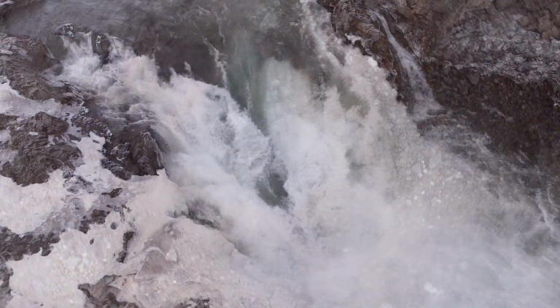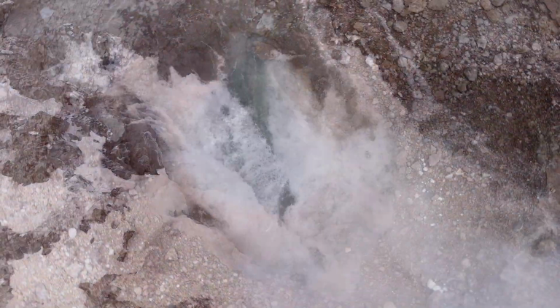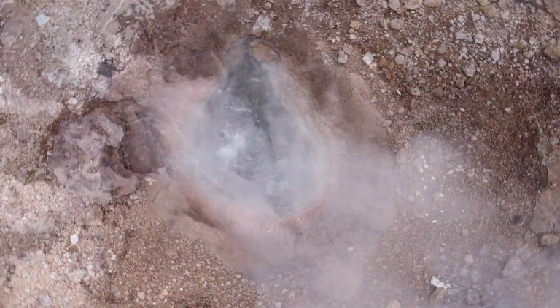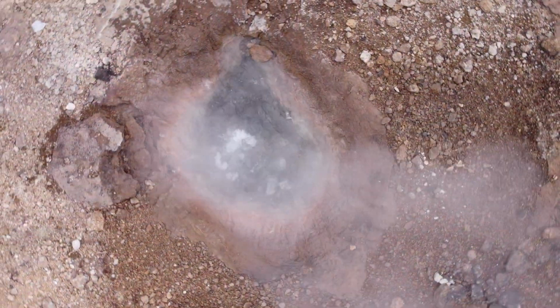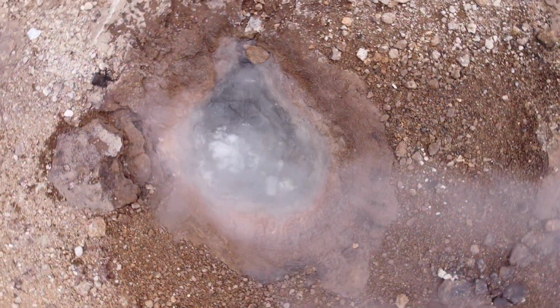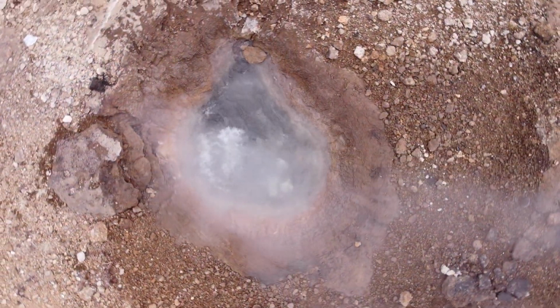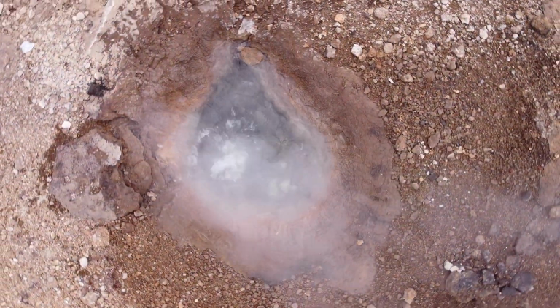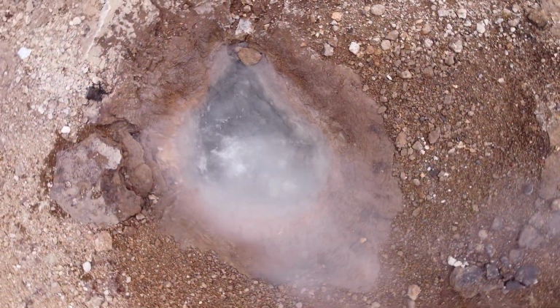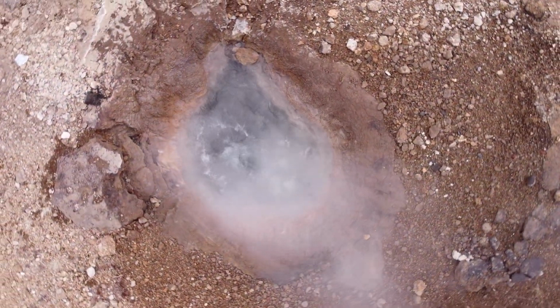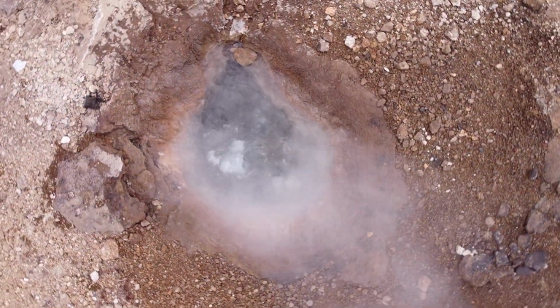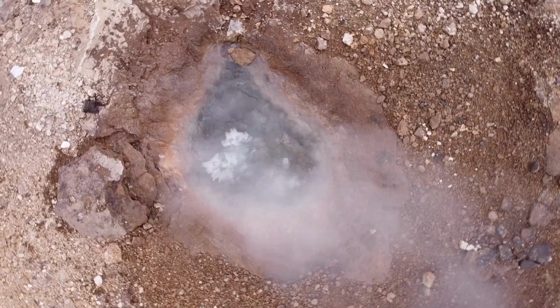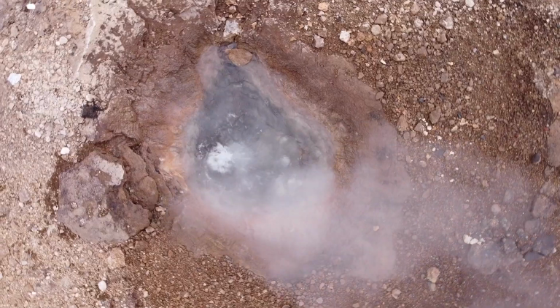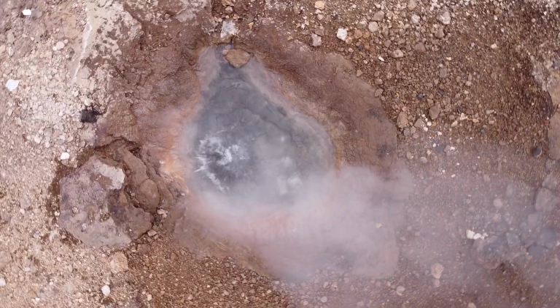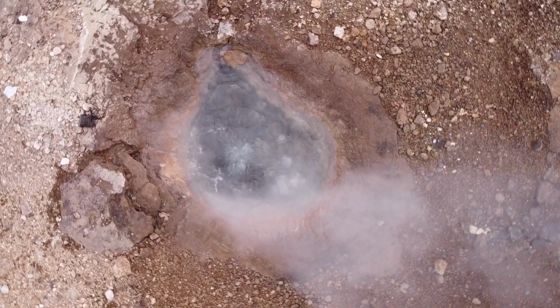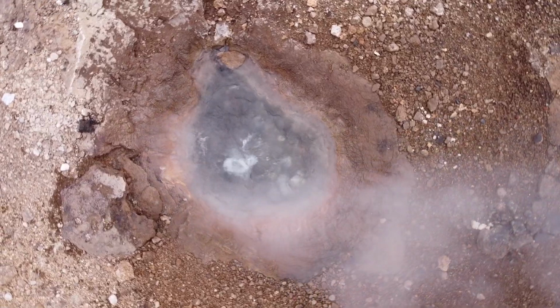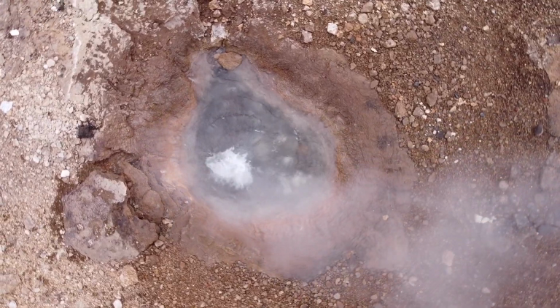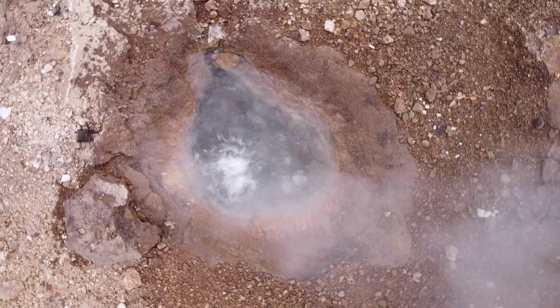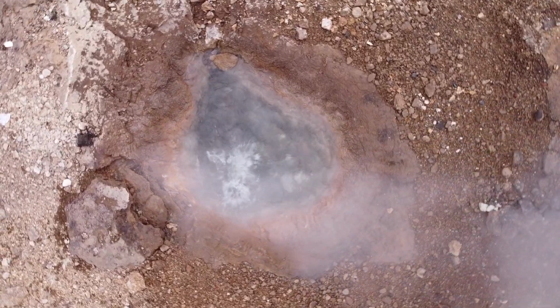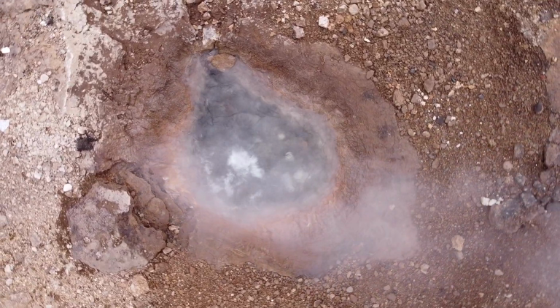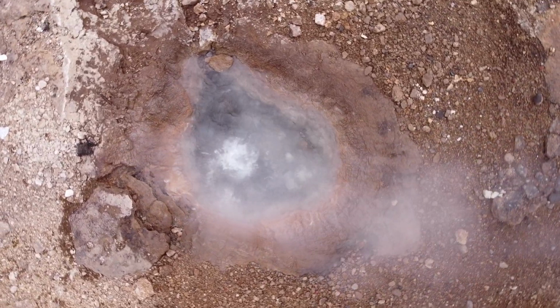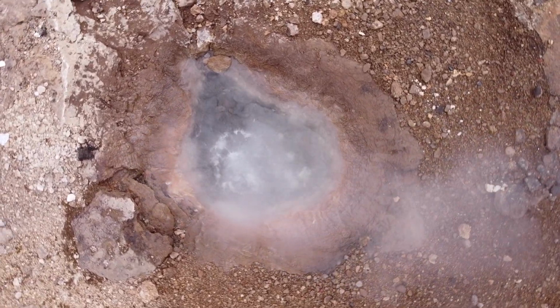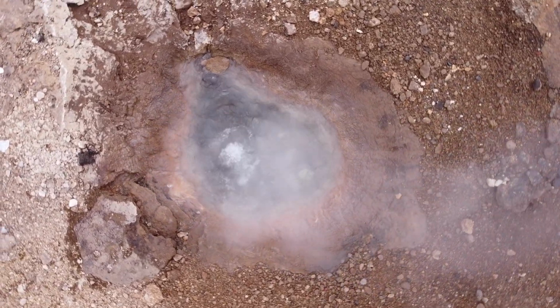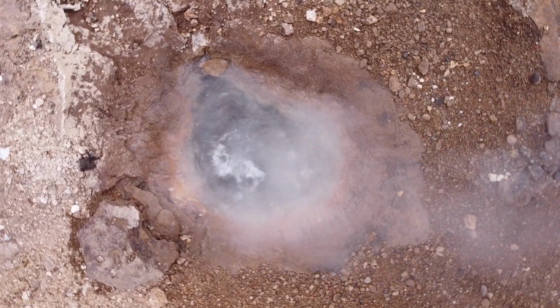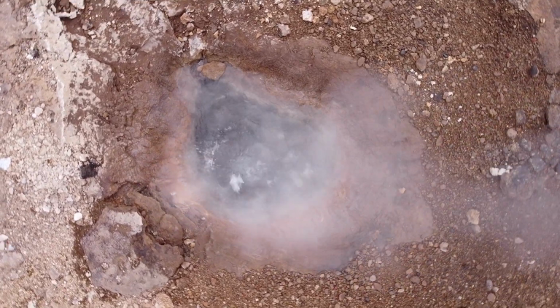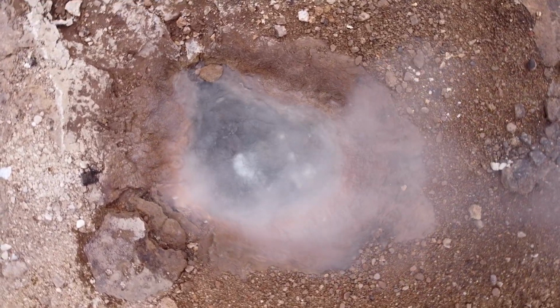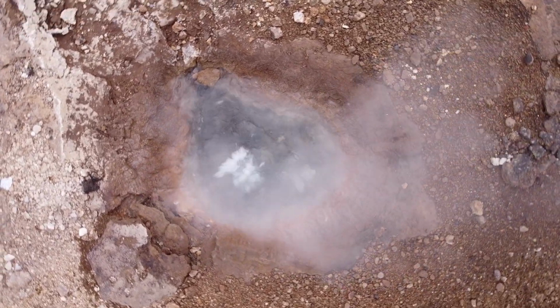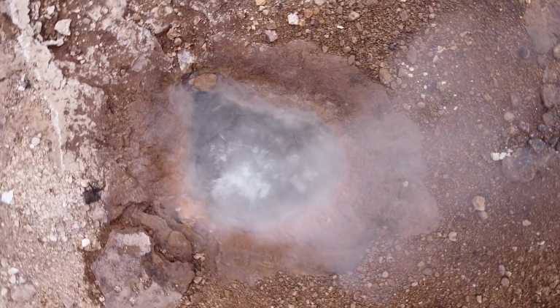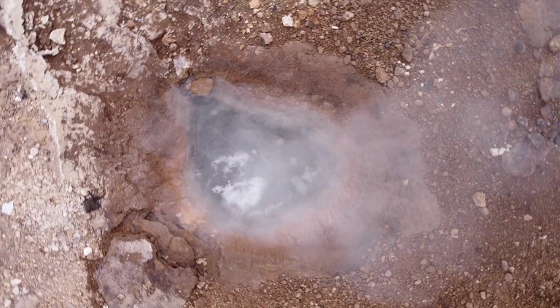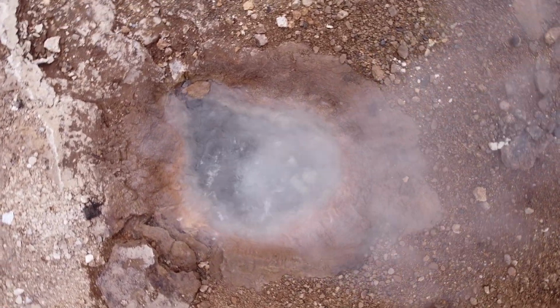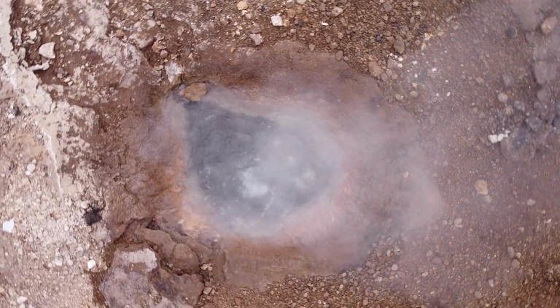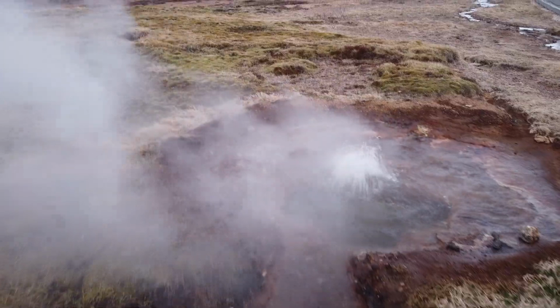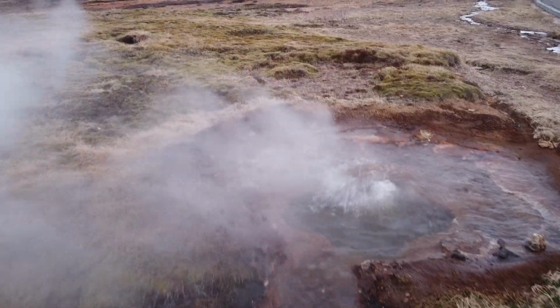The greatest spectacle is, of course, the hot springs and the magnificent geysers.